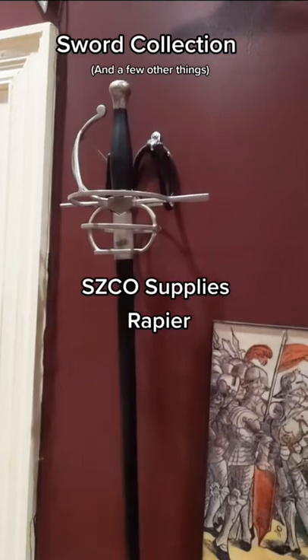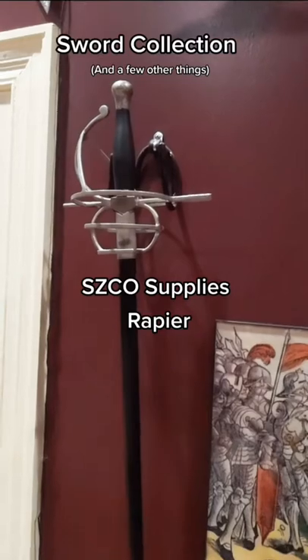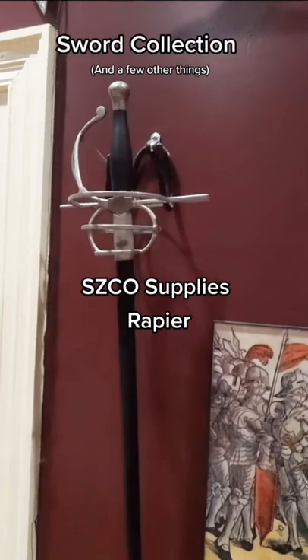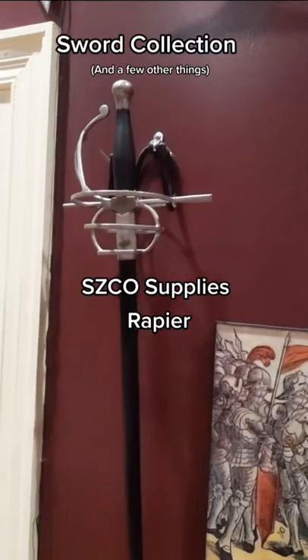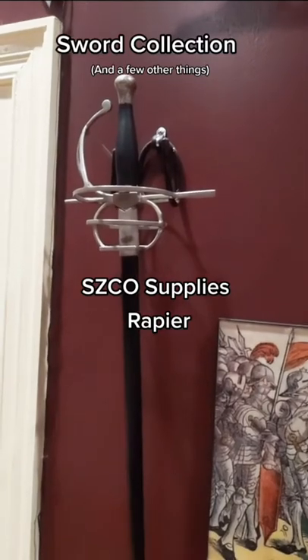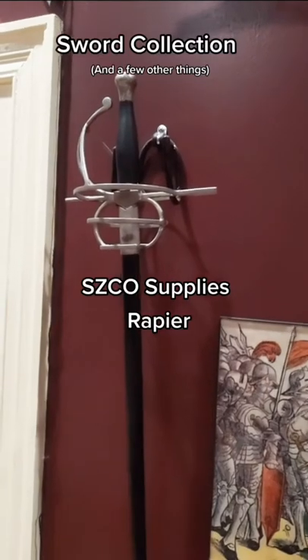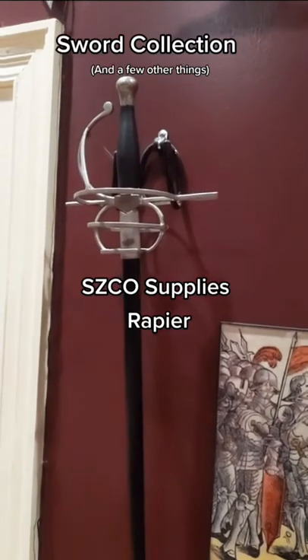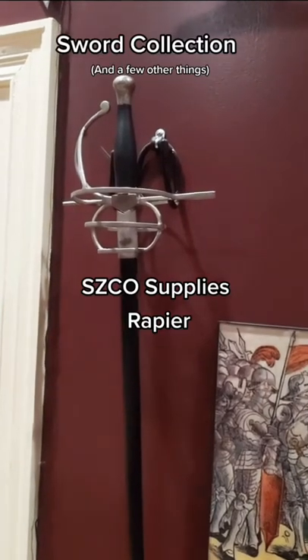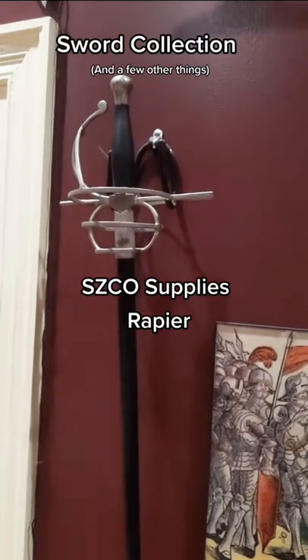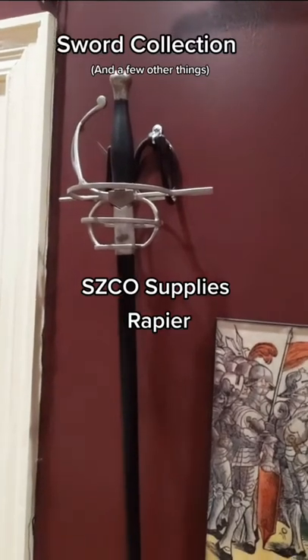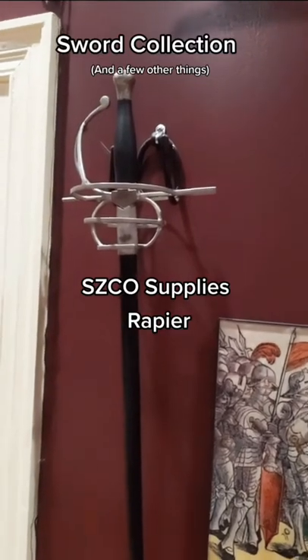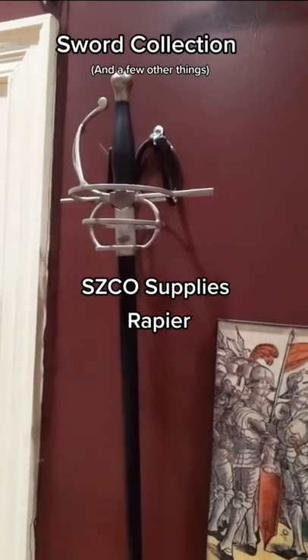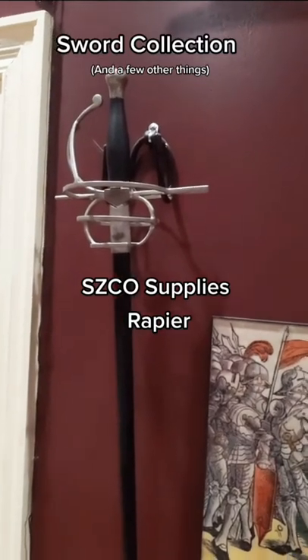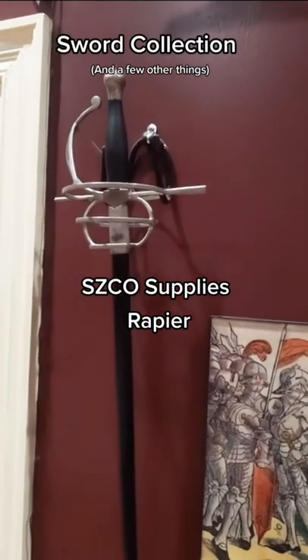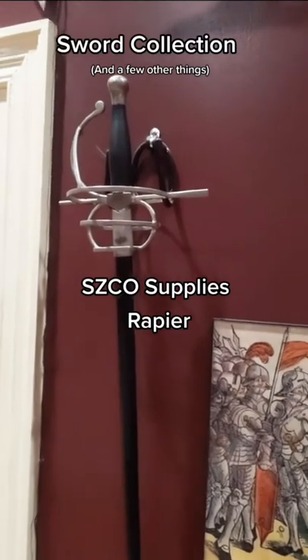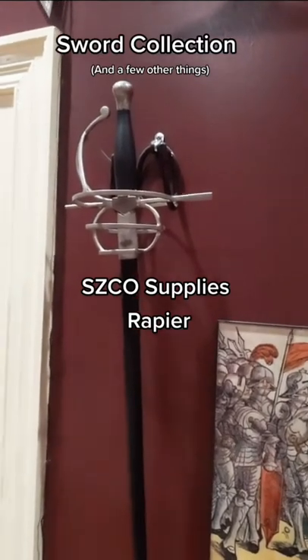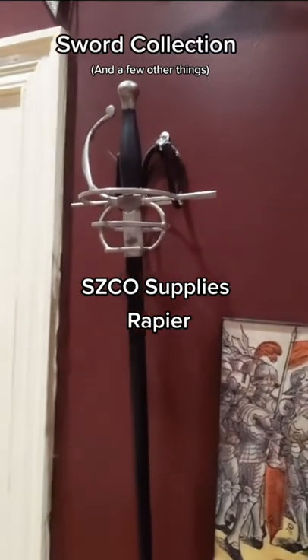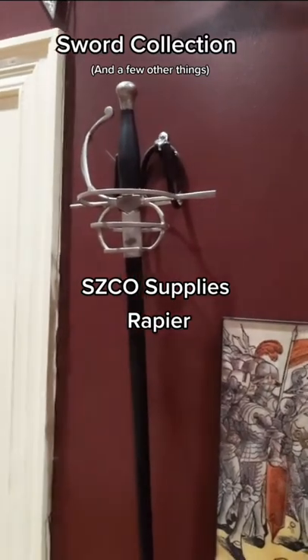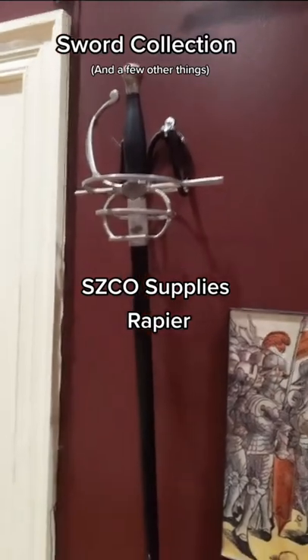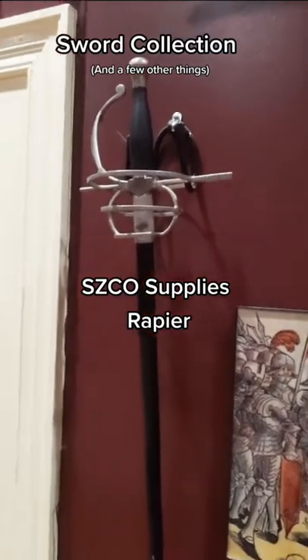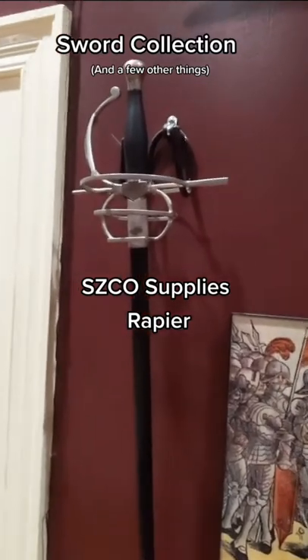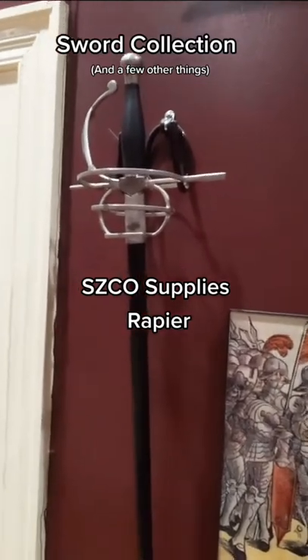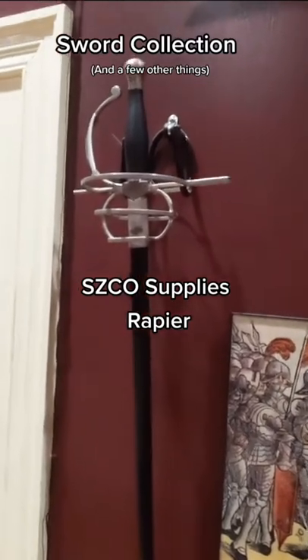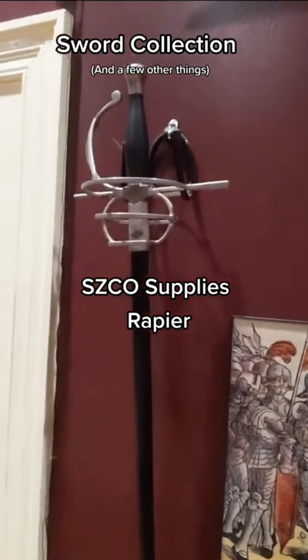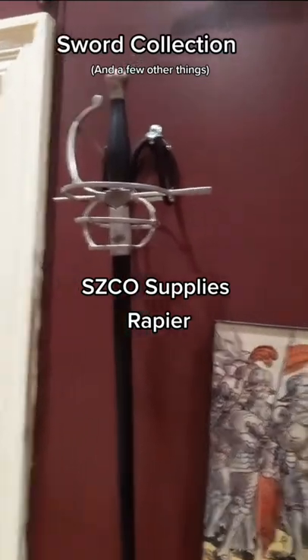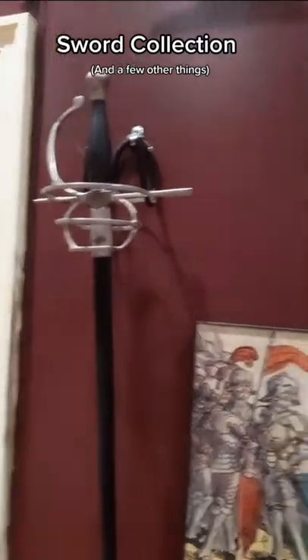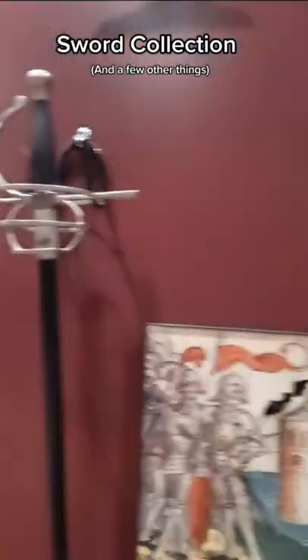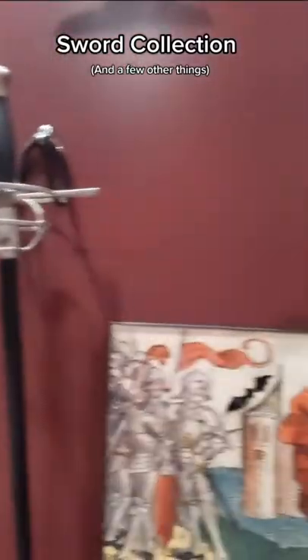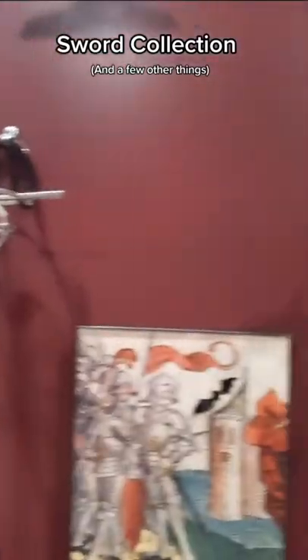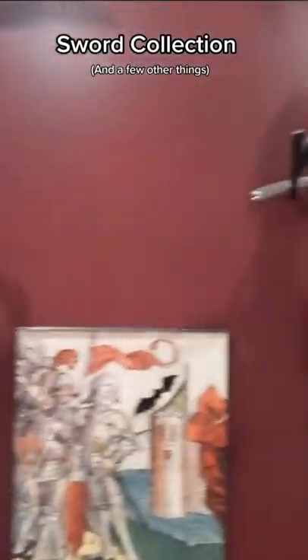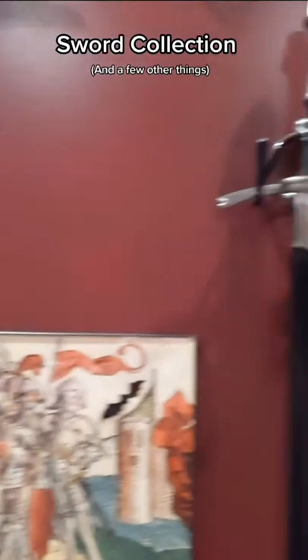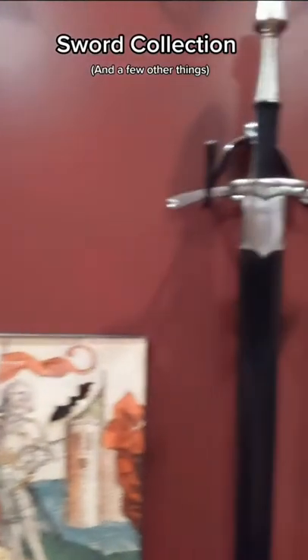On this wall we have a Cisco supplies rapier. It's the first one I ever bought. It's not very good, but it's my first sword.